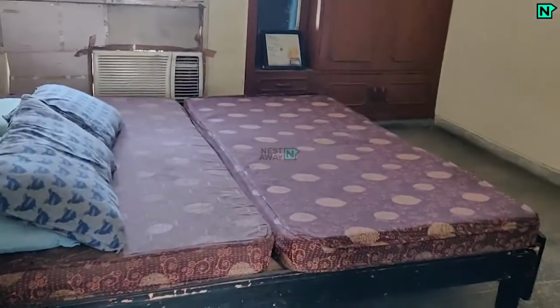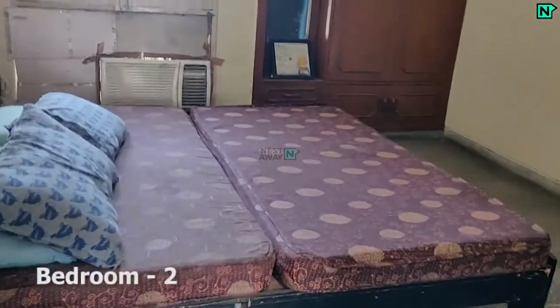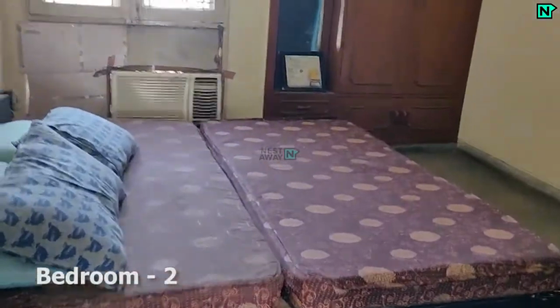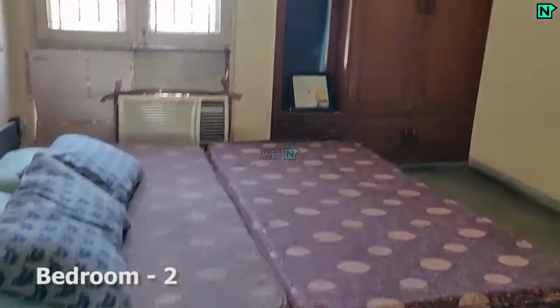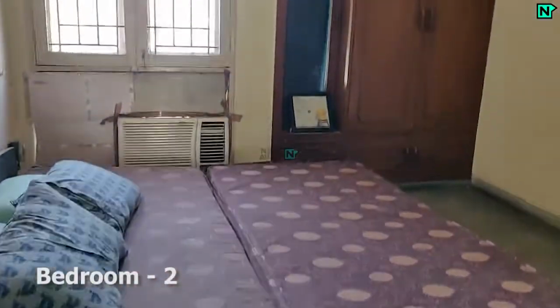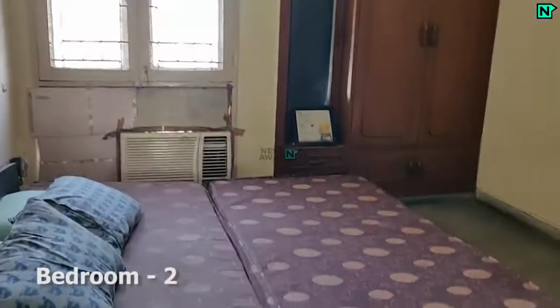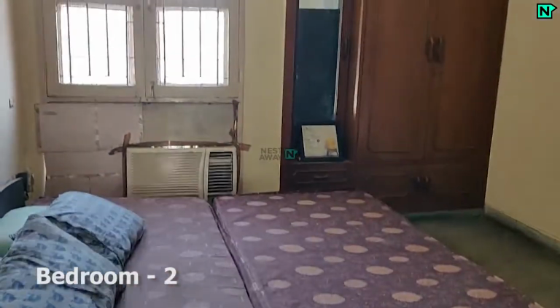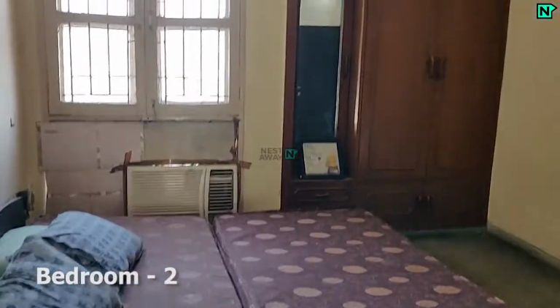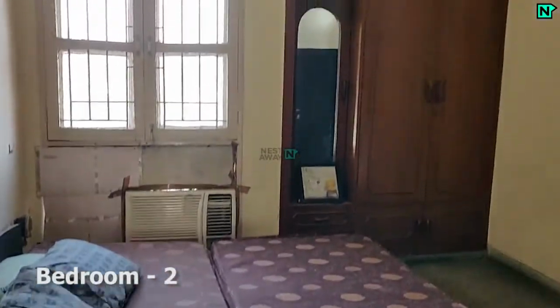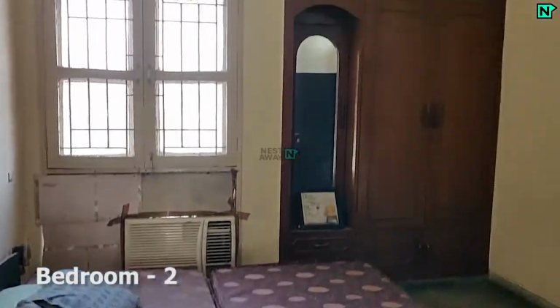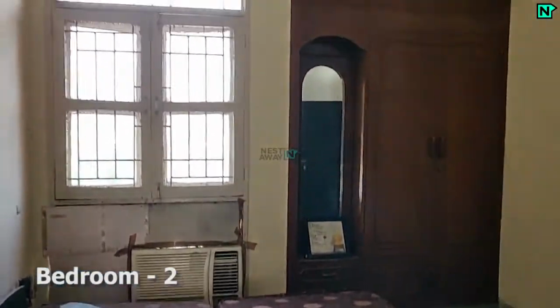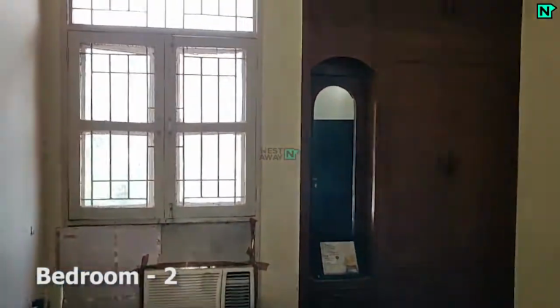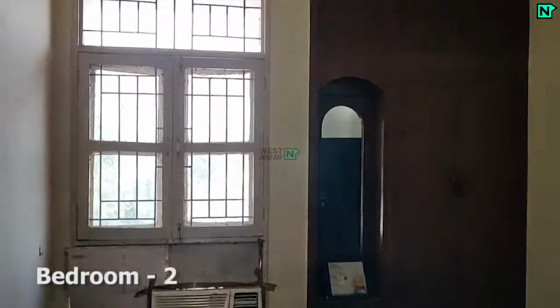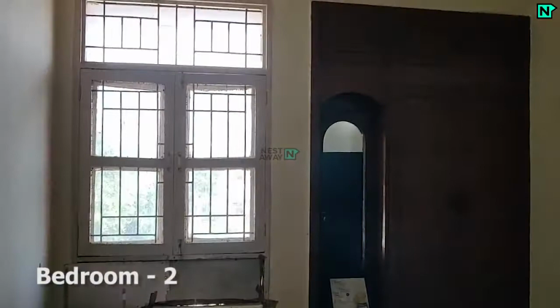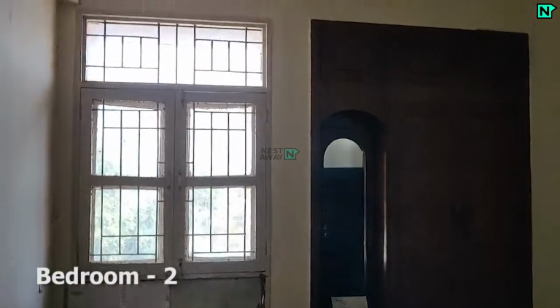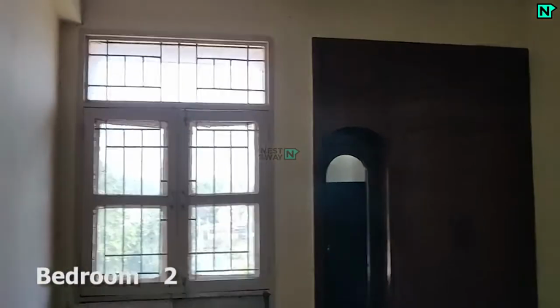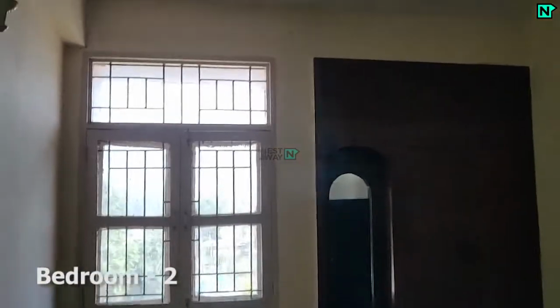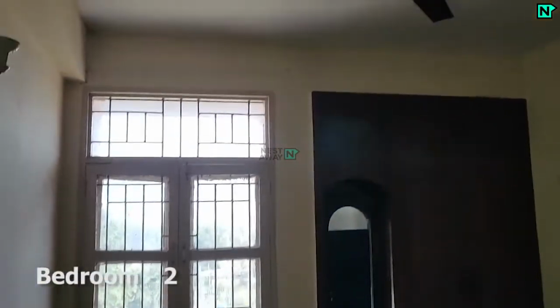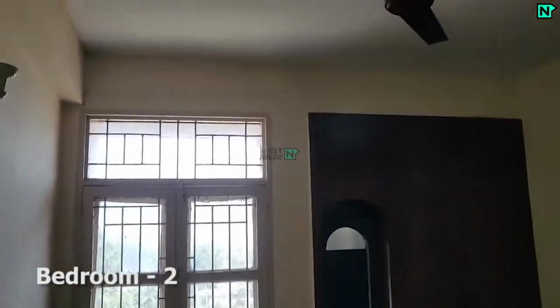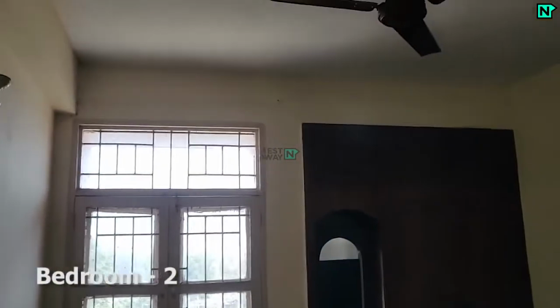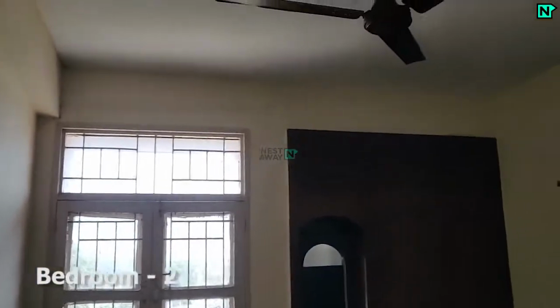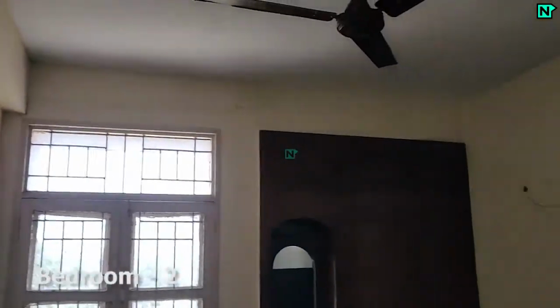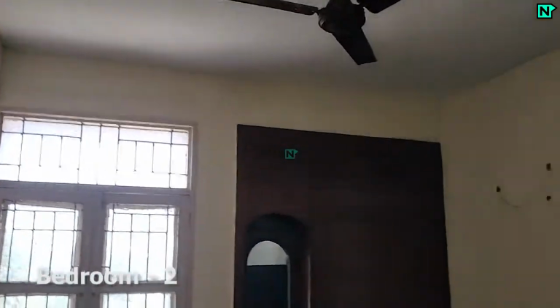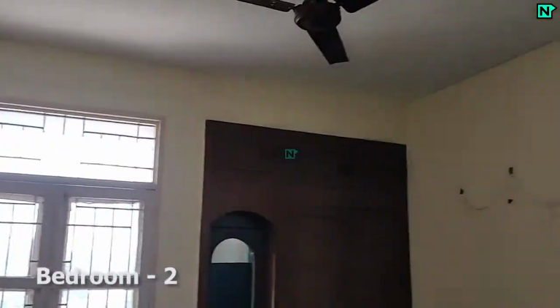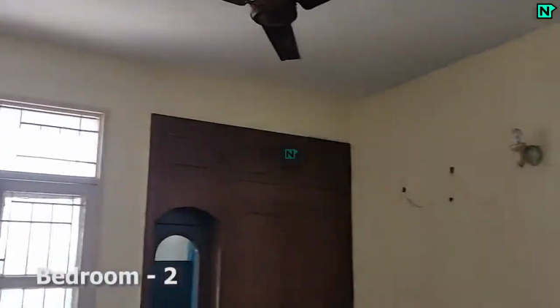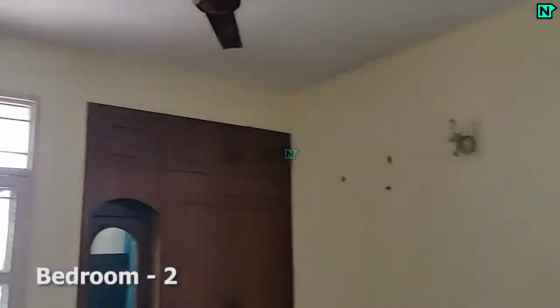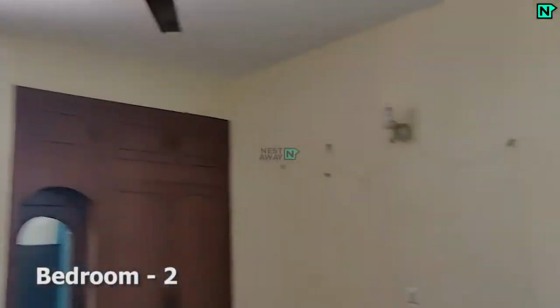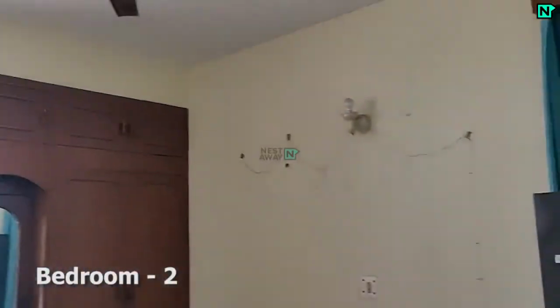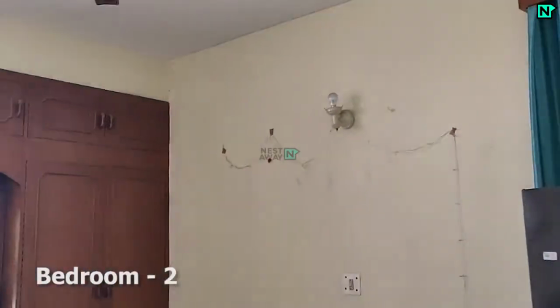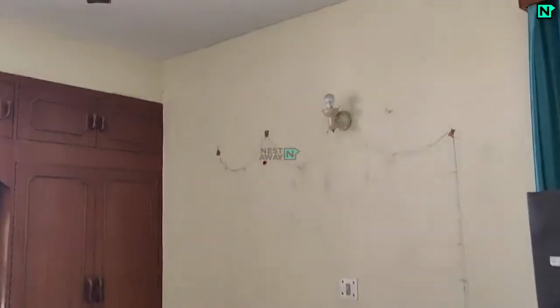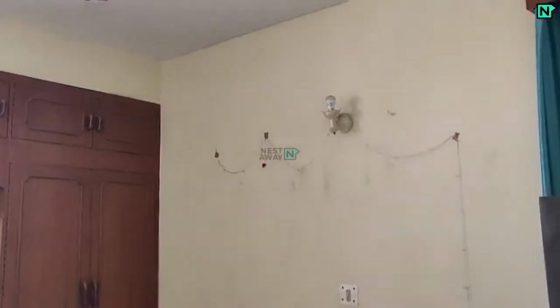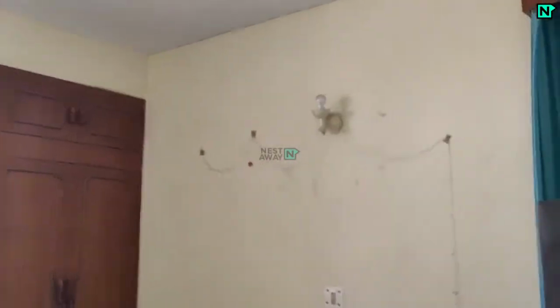This is bedroom two, which comes with cupboards. A.C. available.